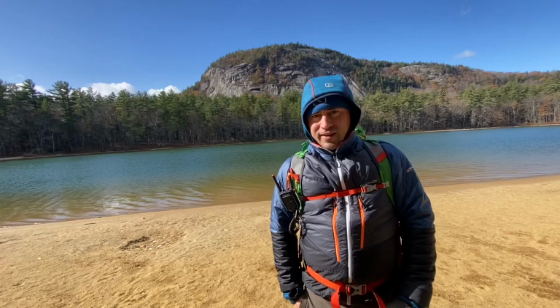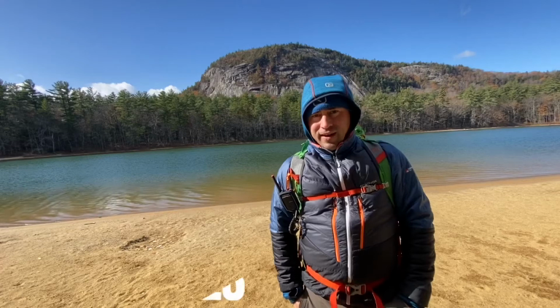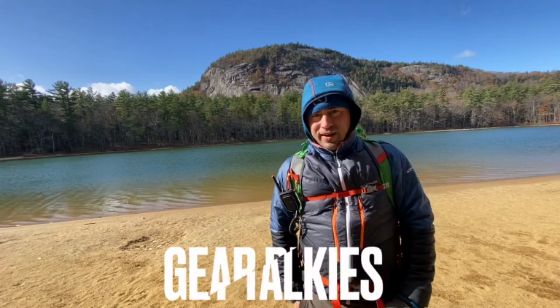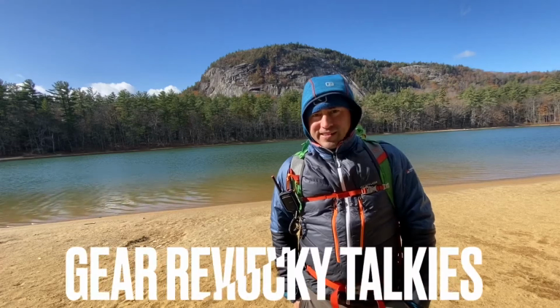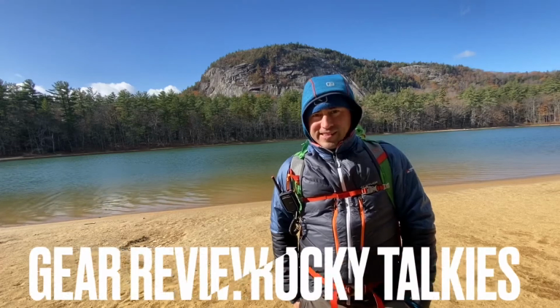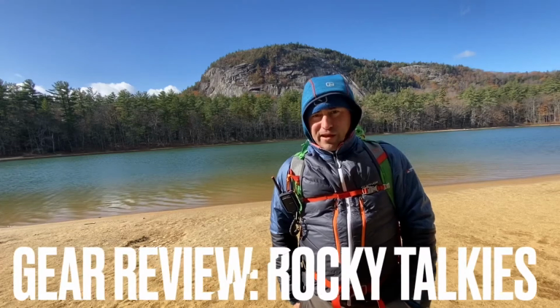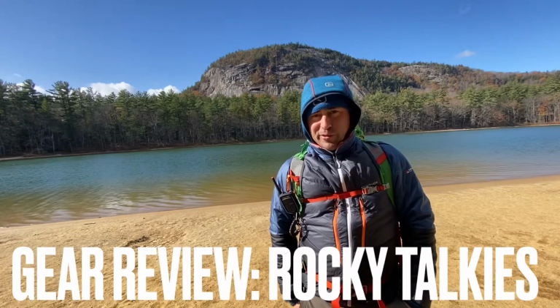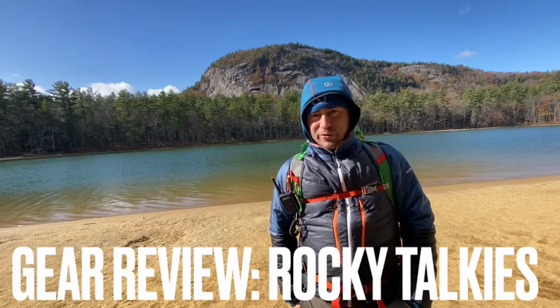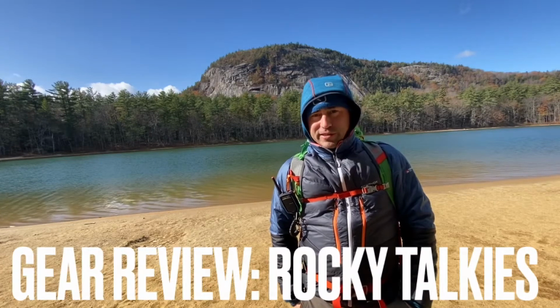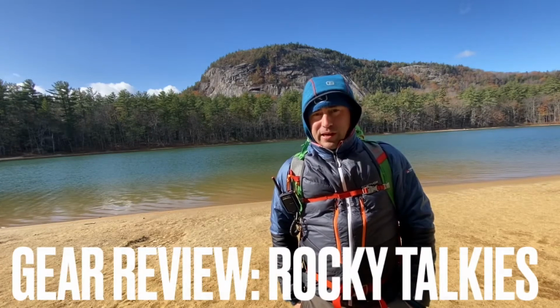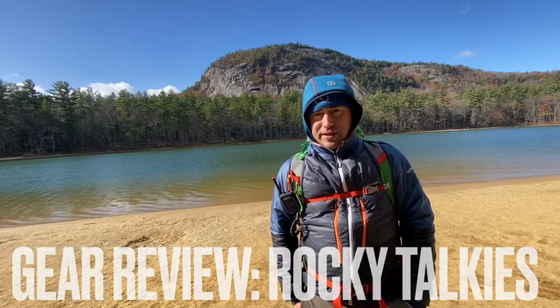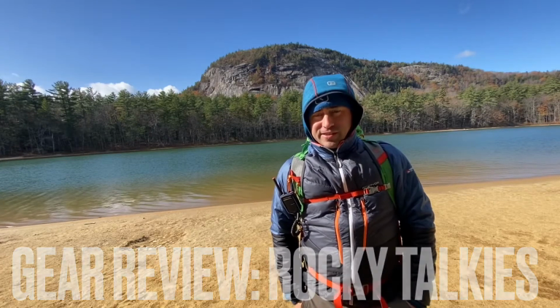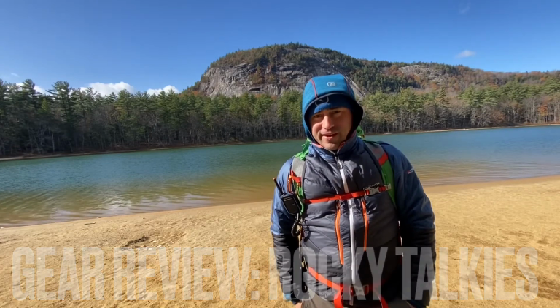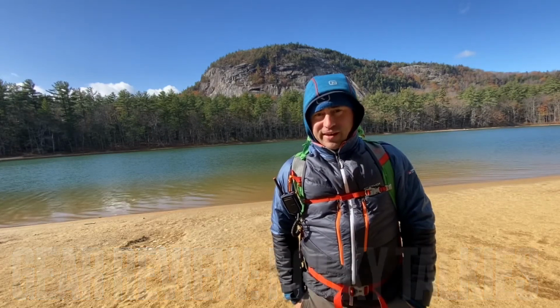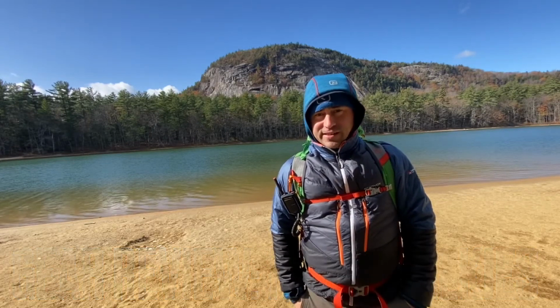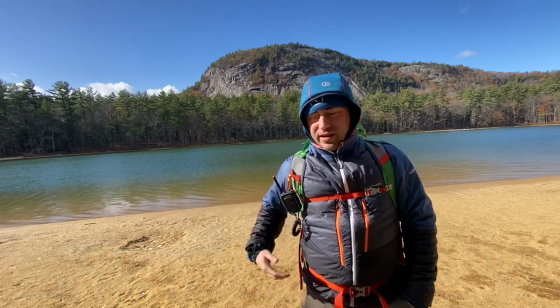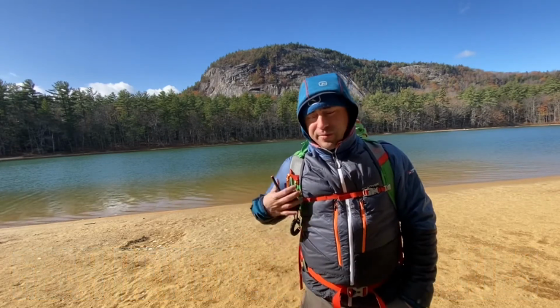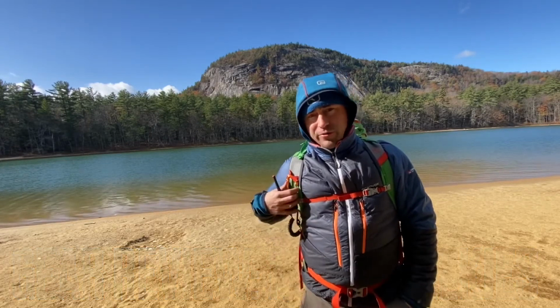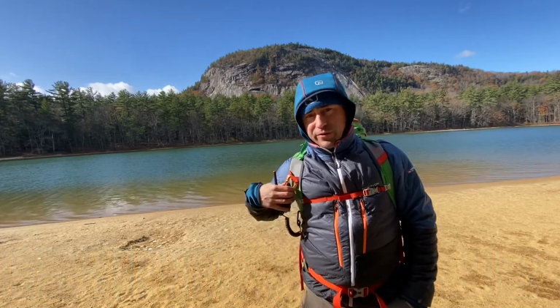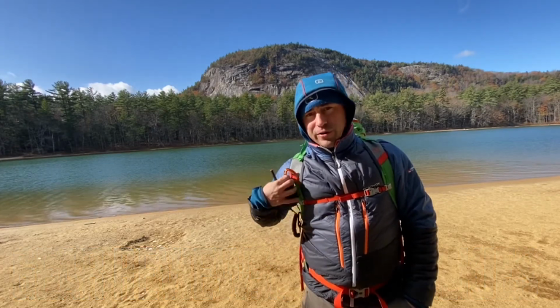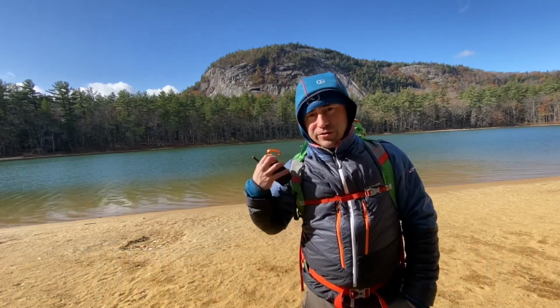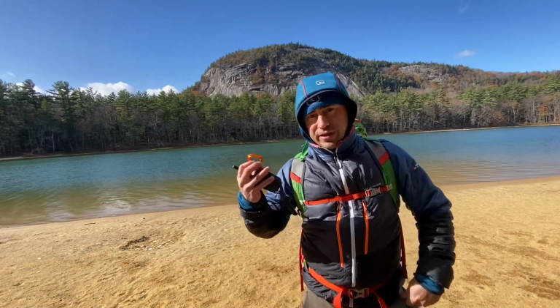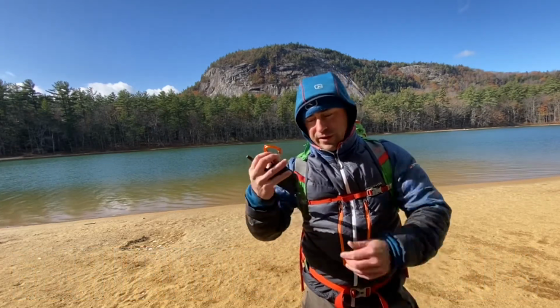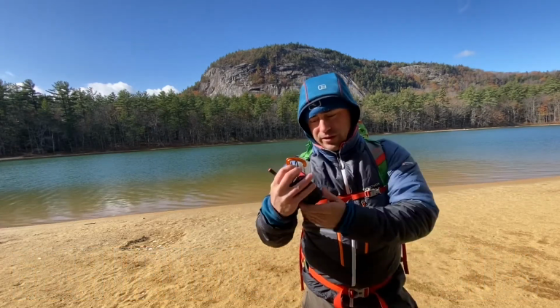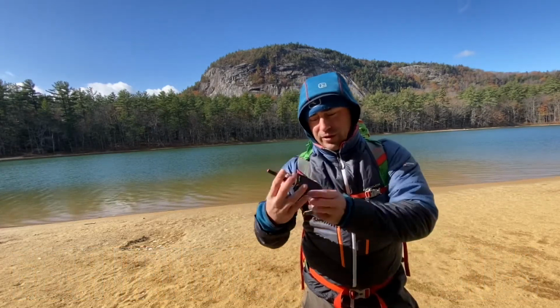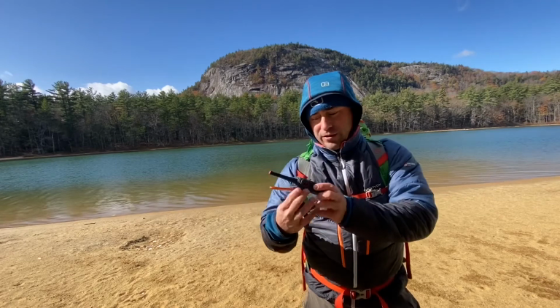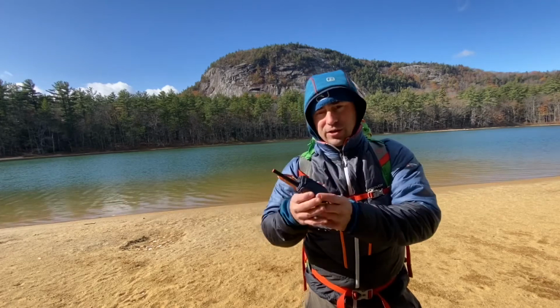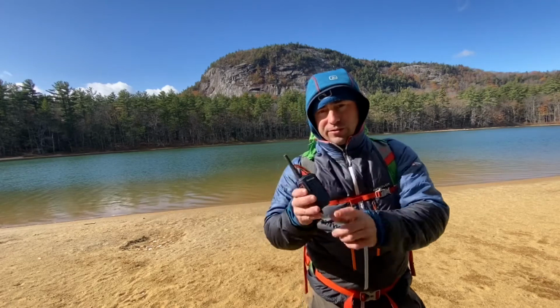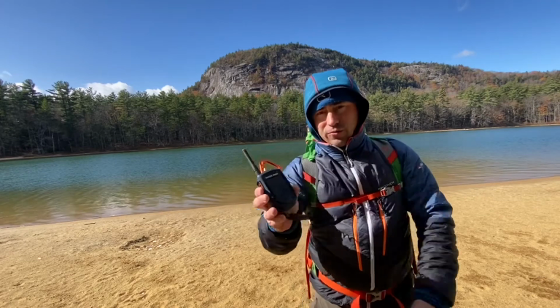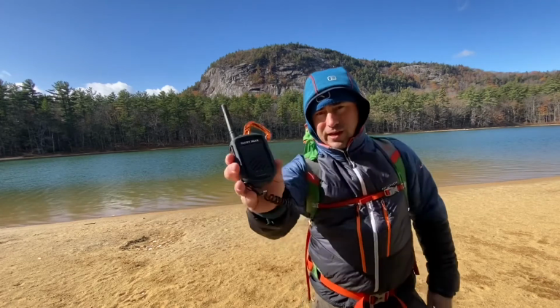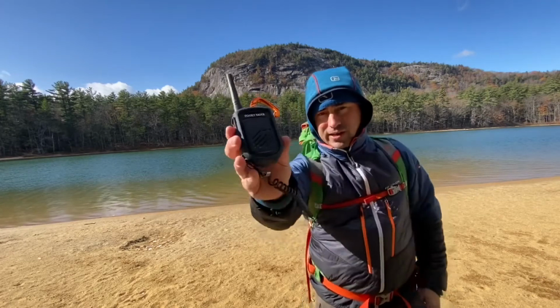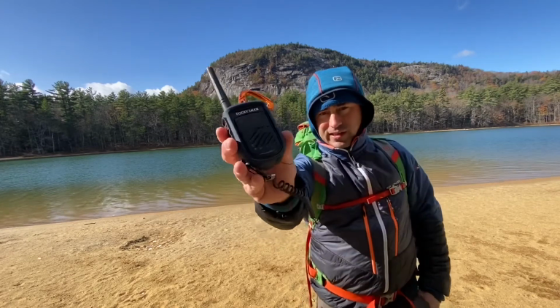Hi, this is Dave Lottman with Northeast Alpine Start, and today I'm going to review a new set of handheld radios called Rocky Talkies.